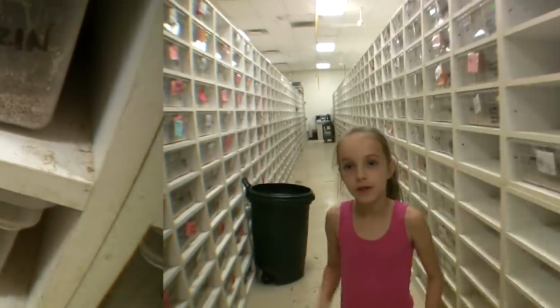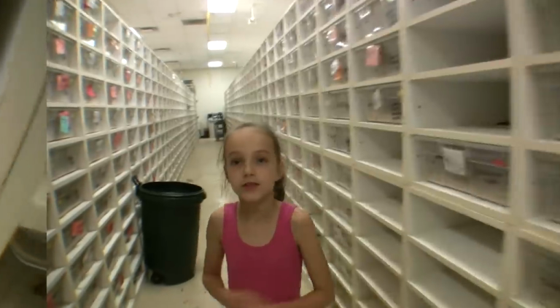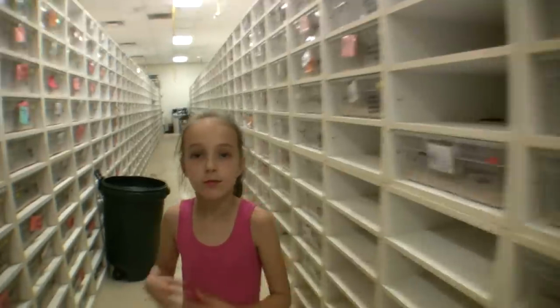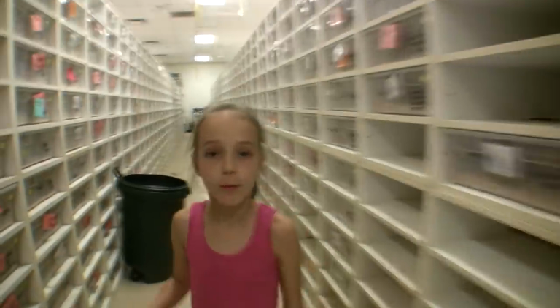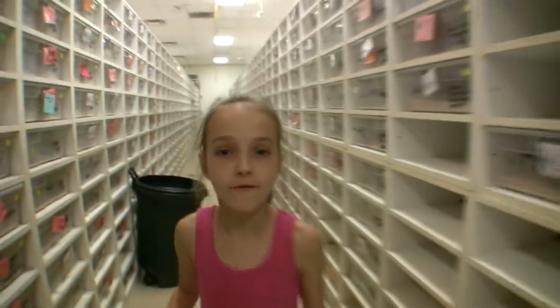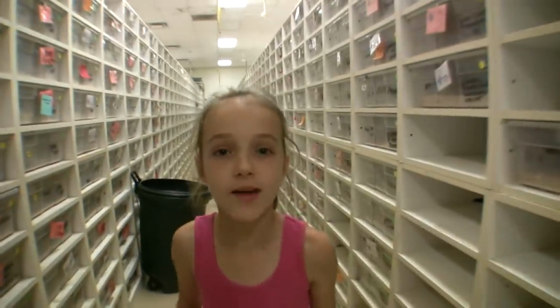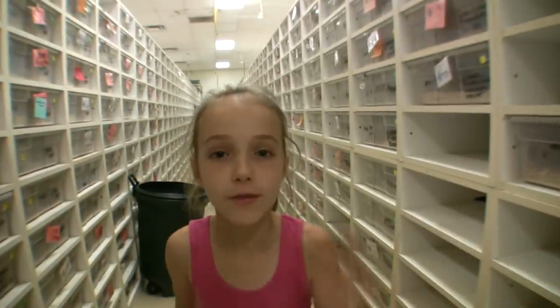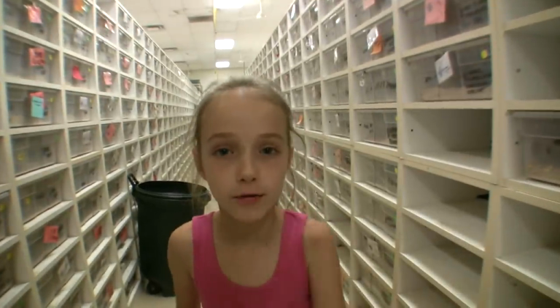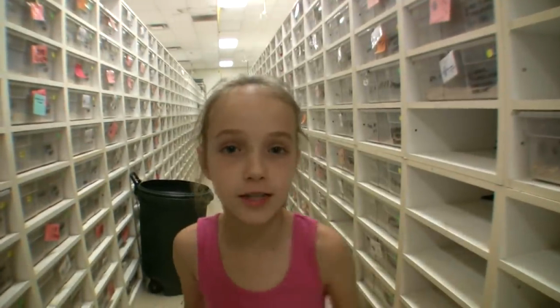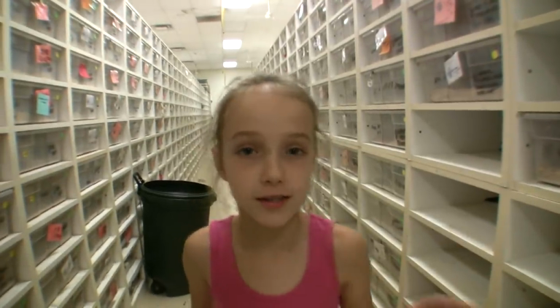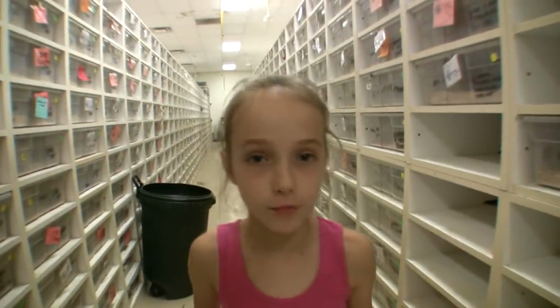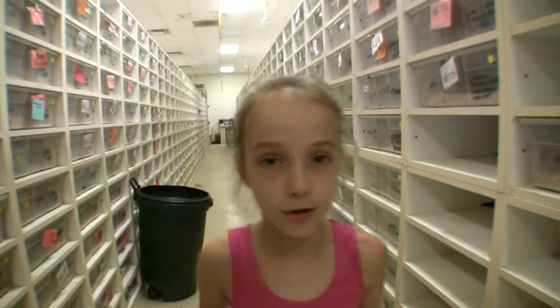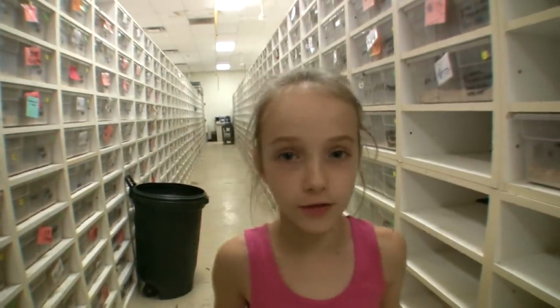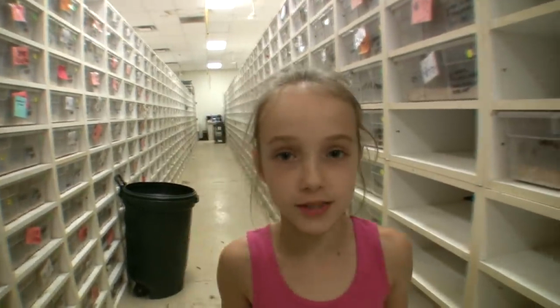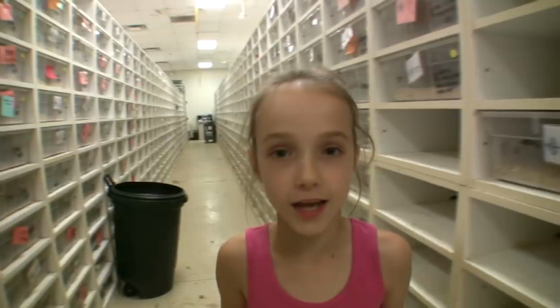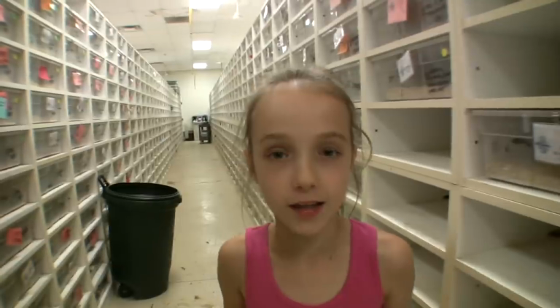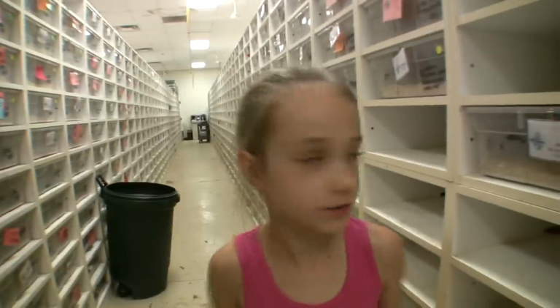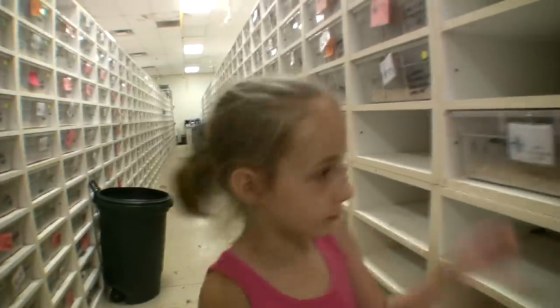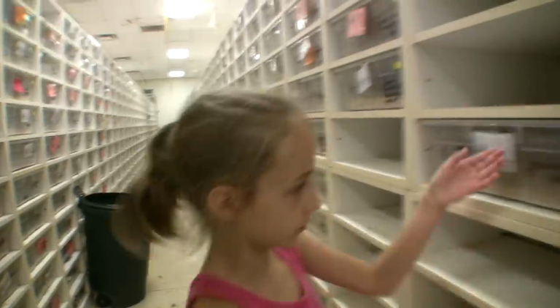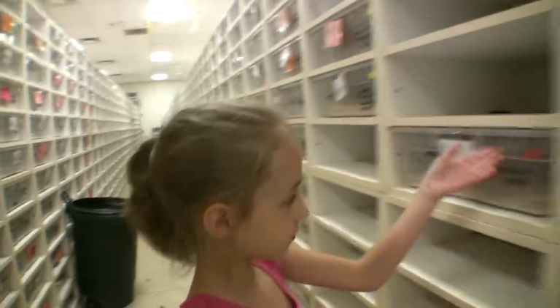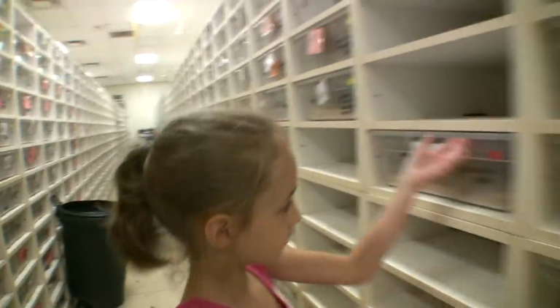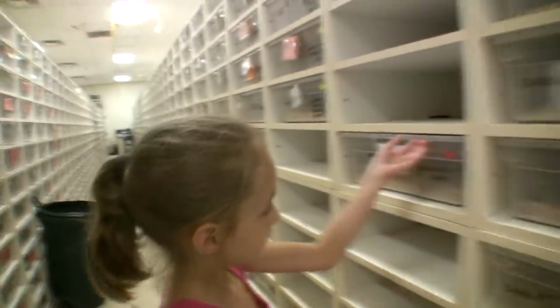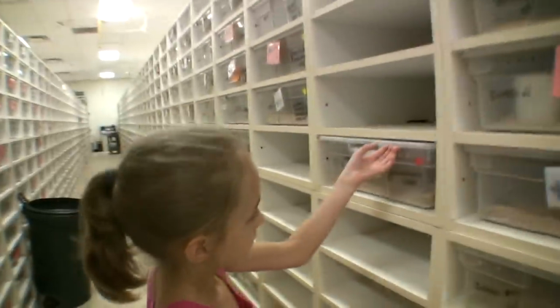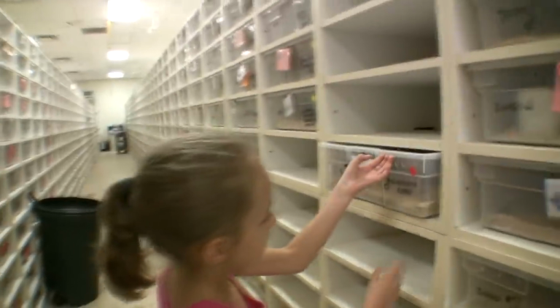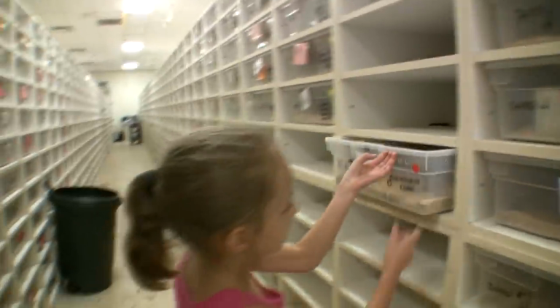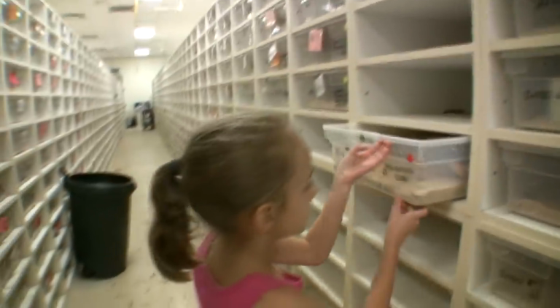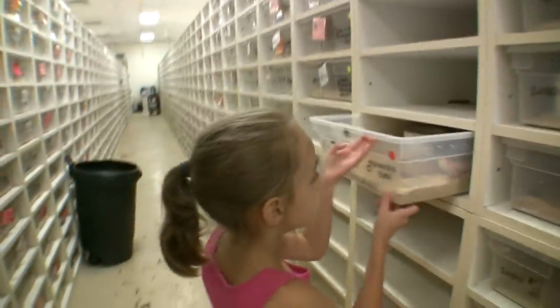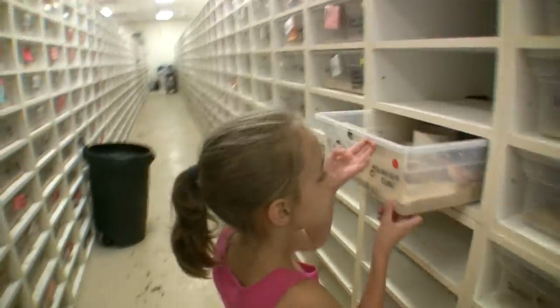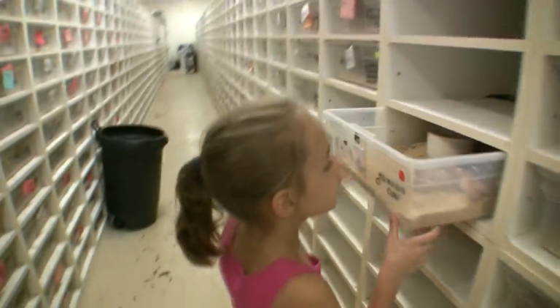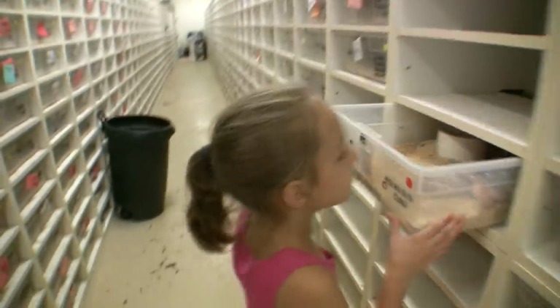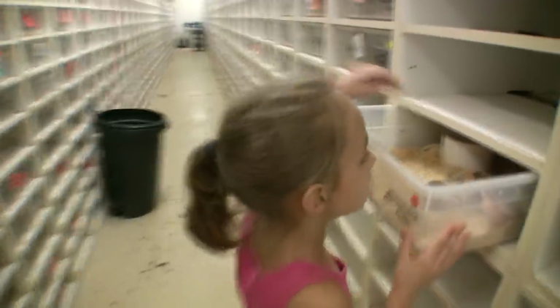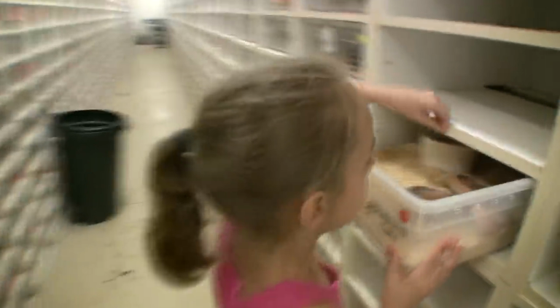This is one of my favorite corn snakes in the world. Yeah, this is good.